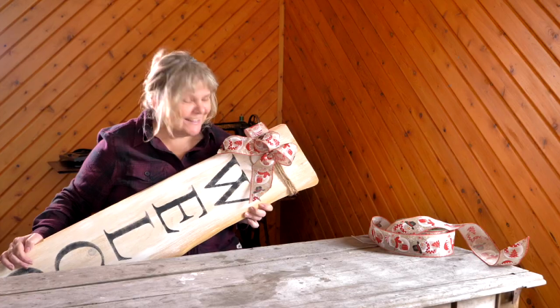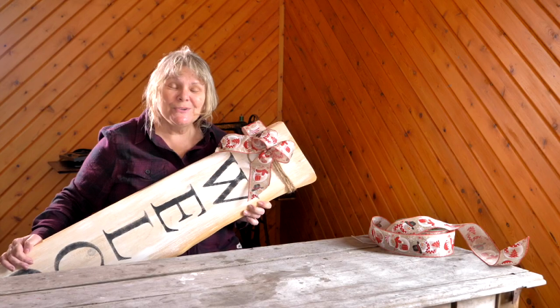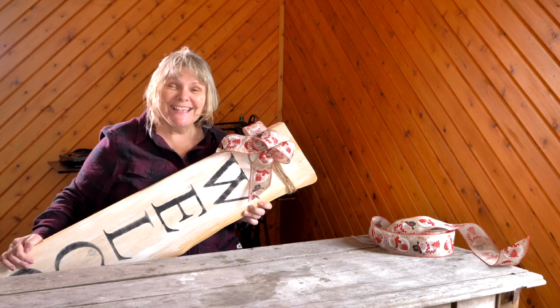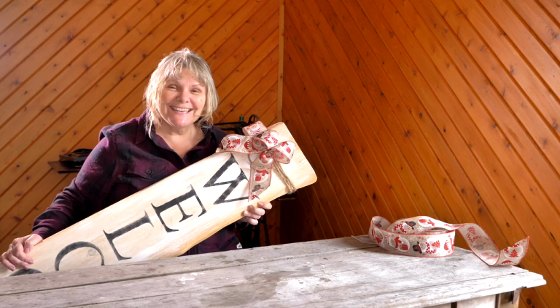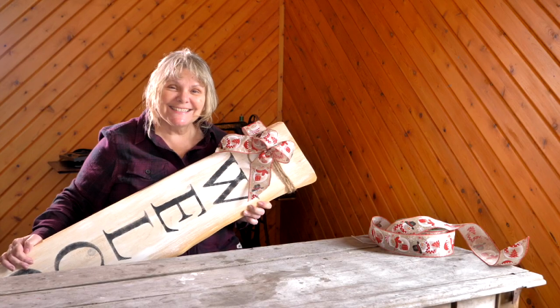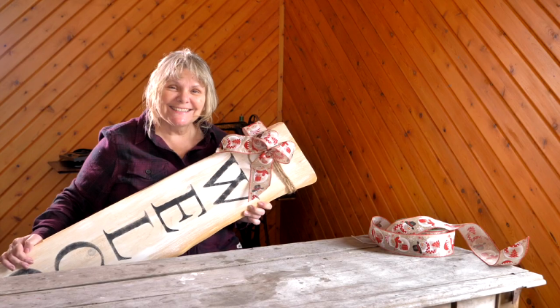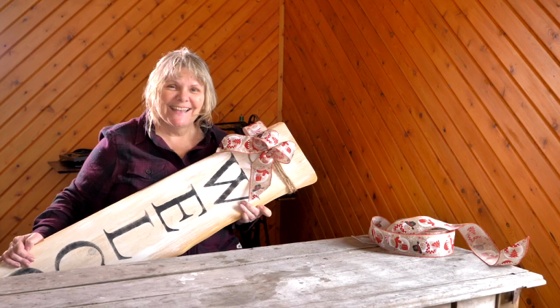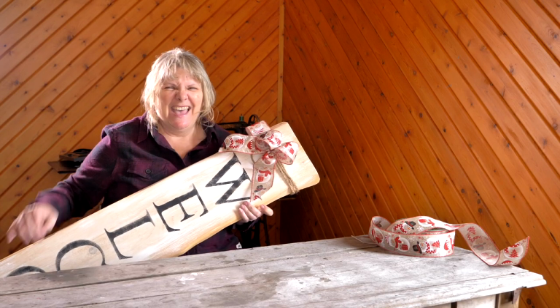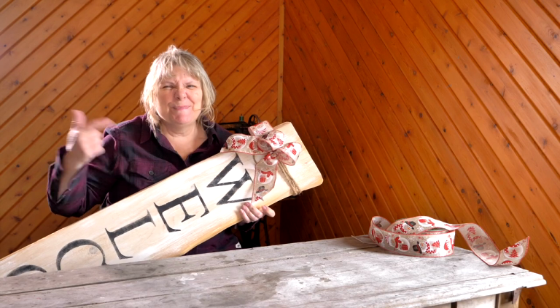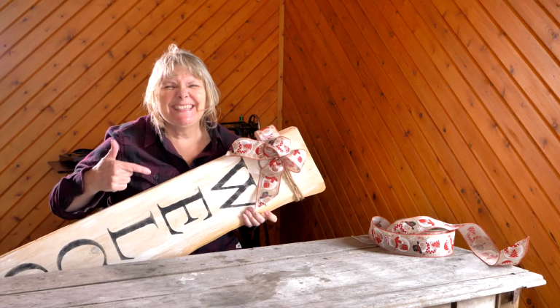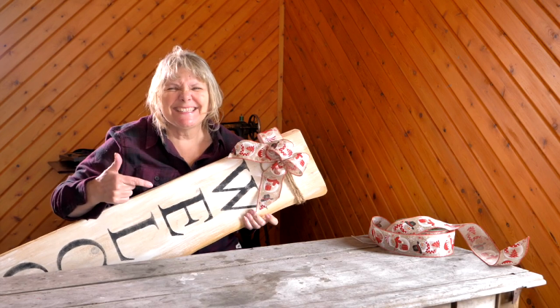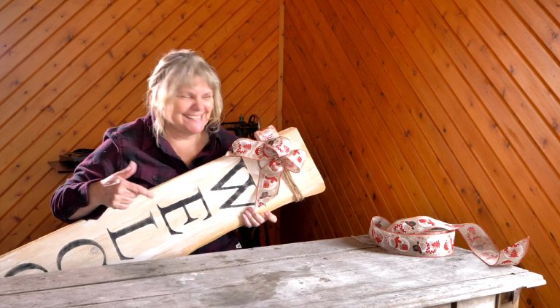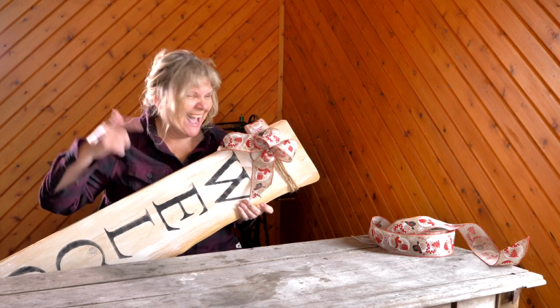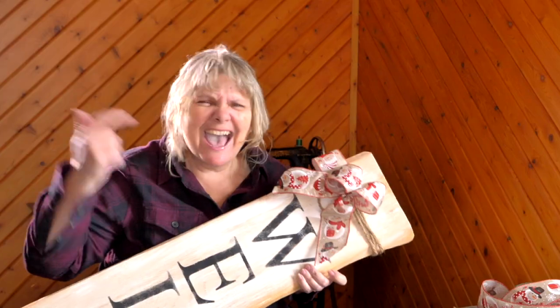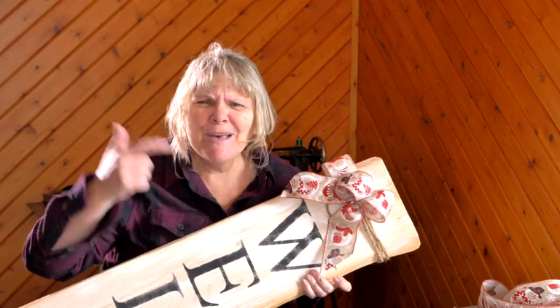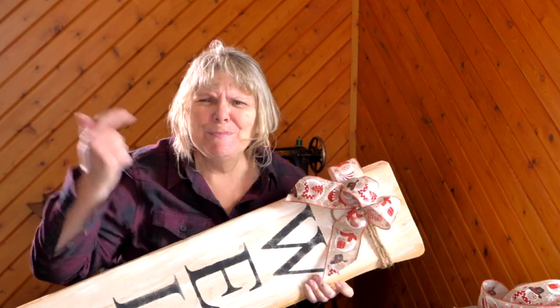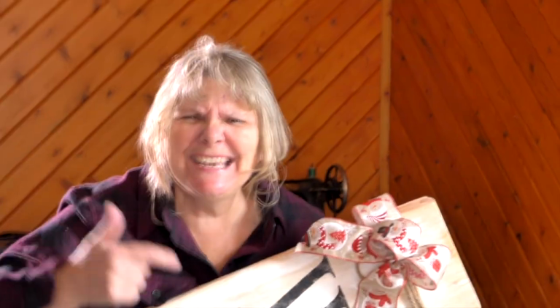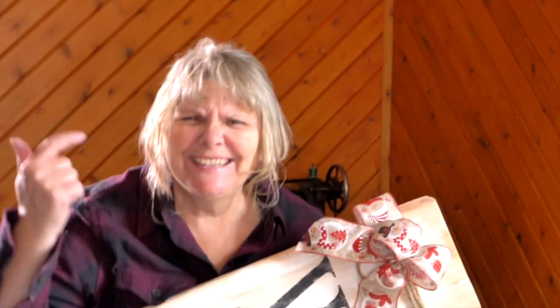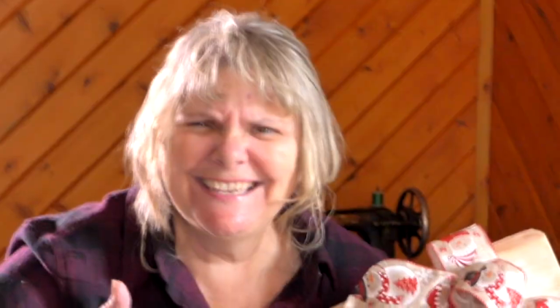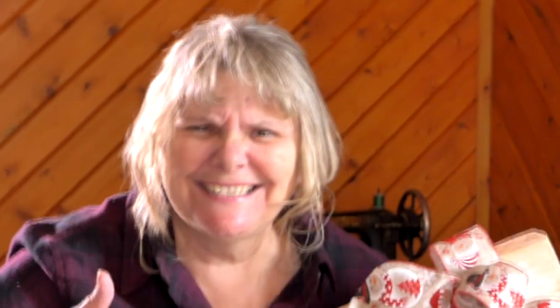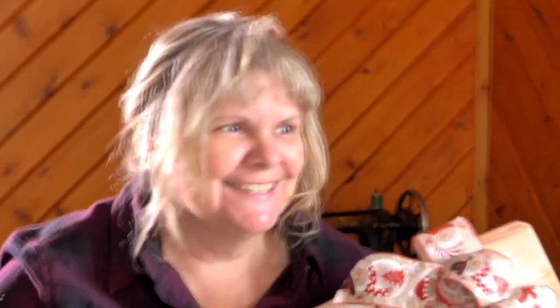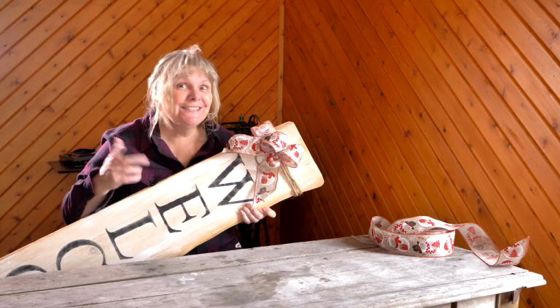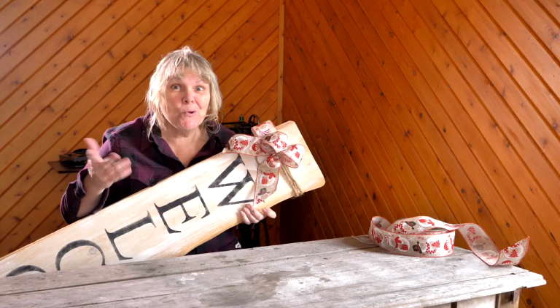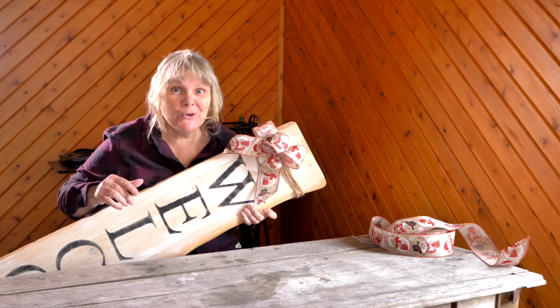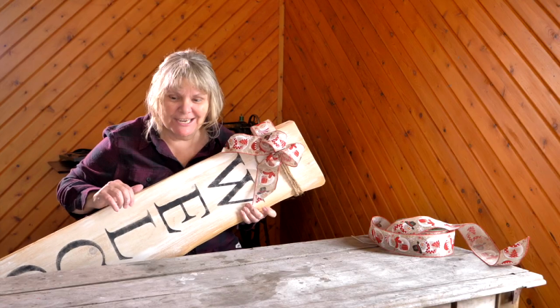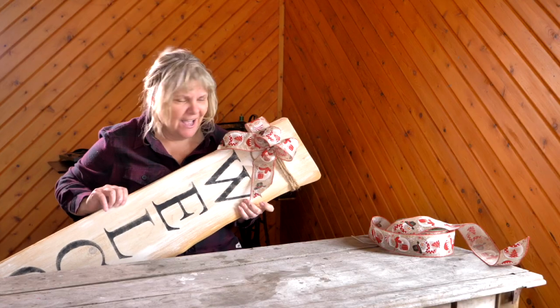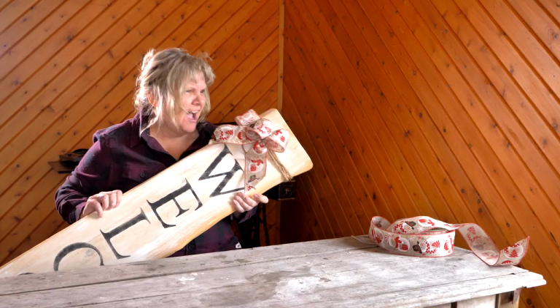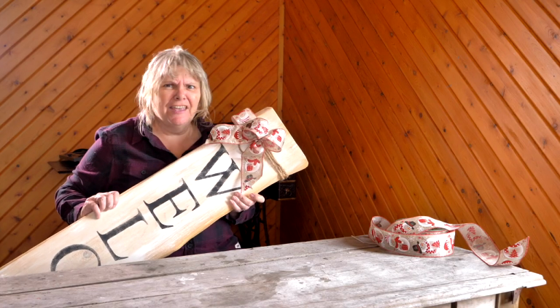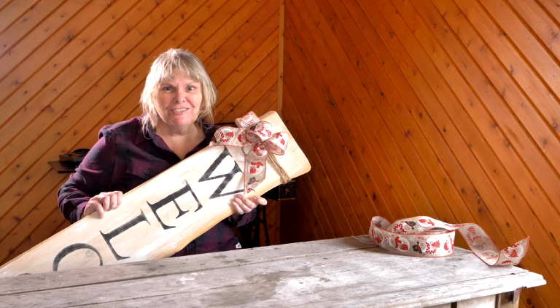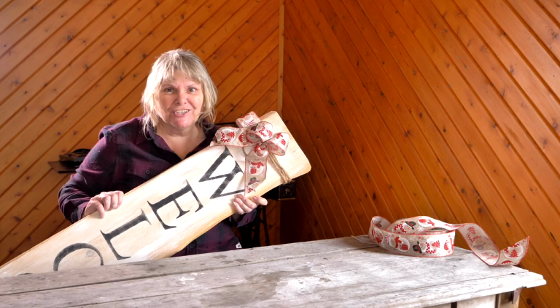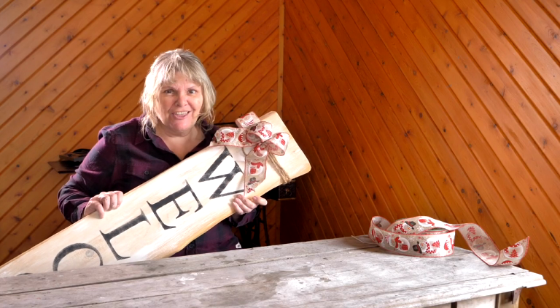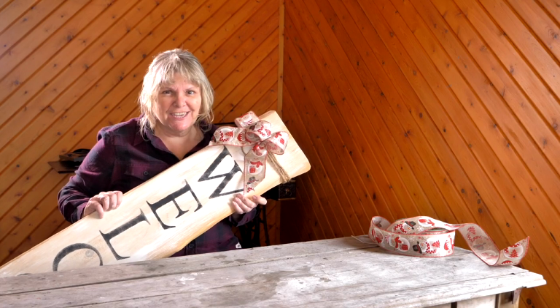Look how pretty that is — I made this. So pretty. I think she's going to love it.